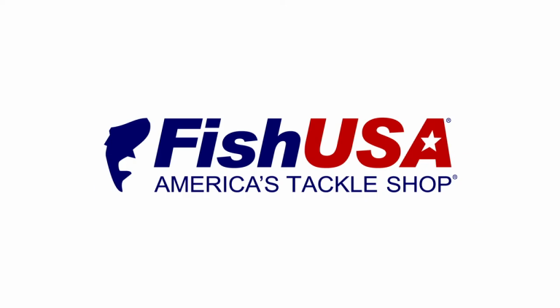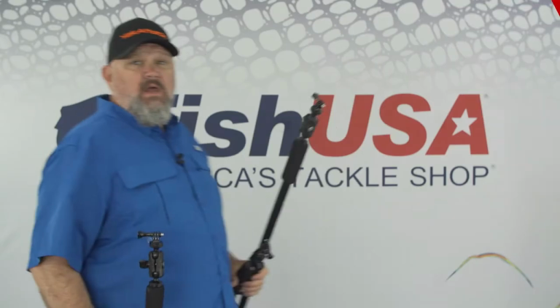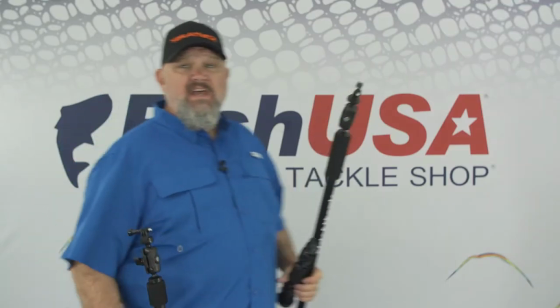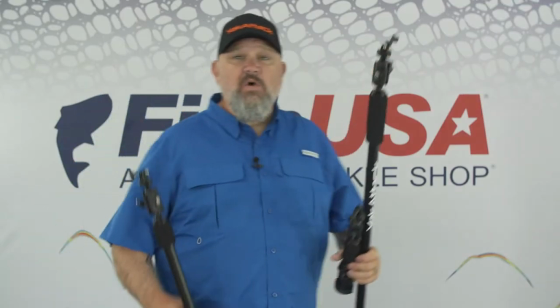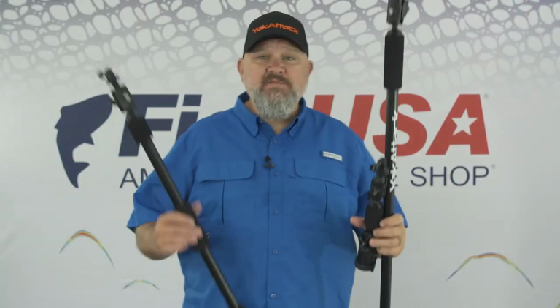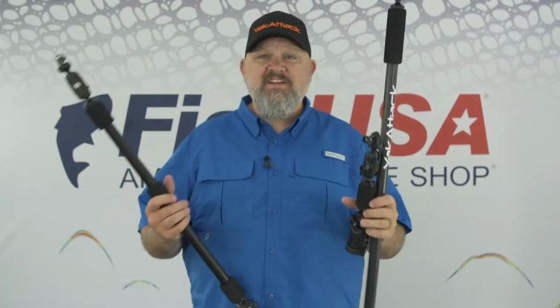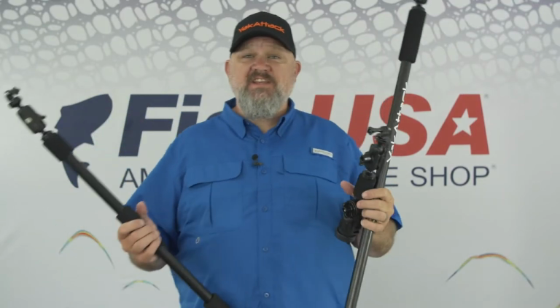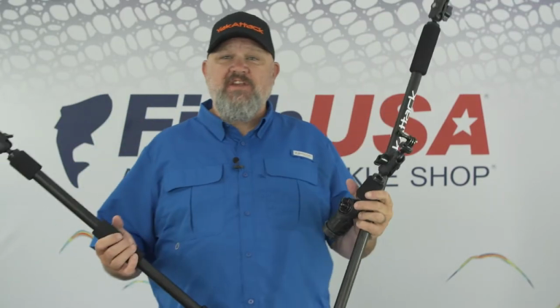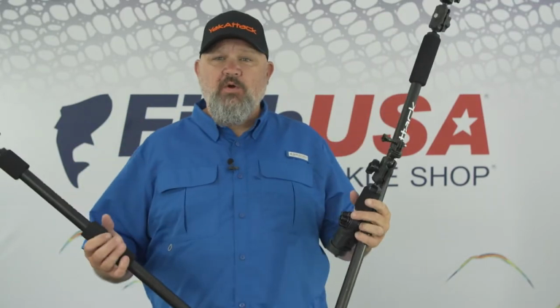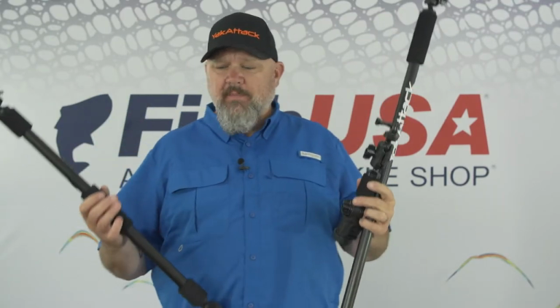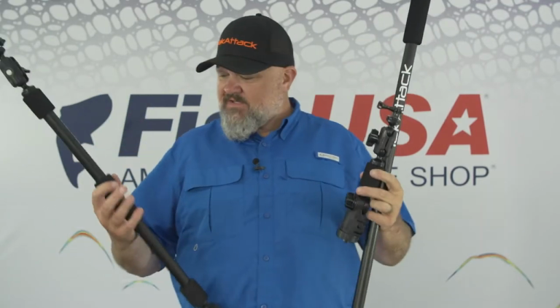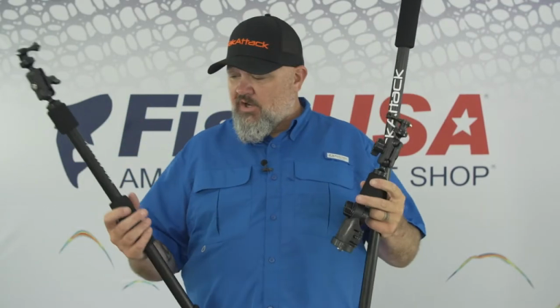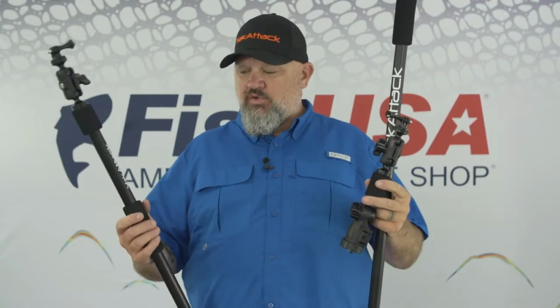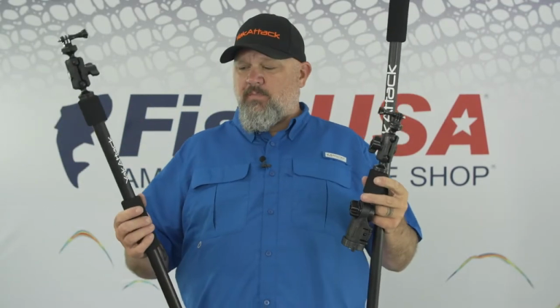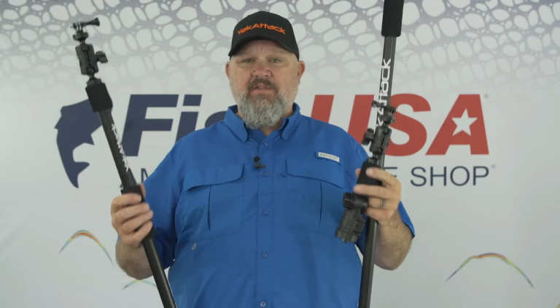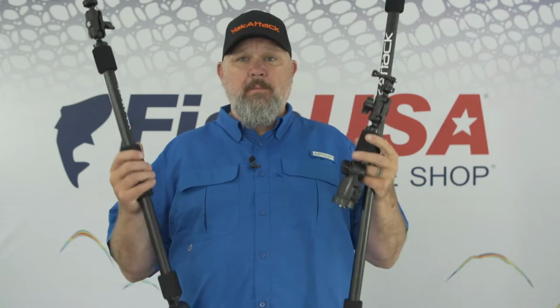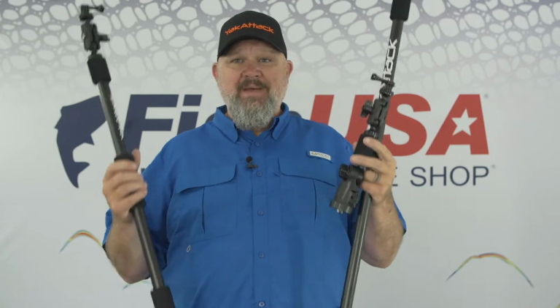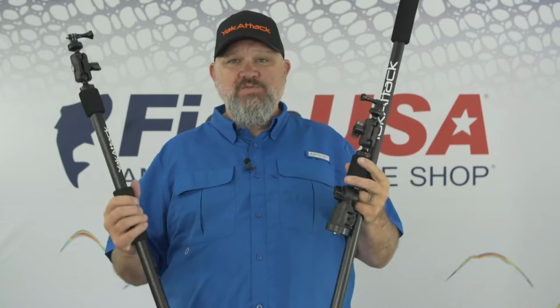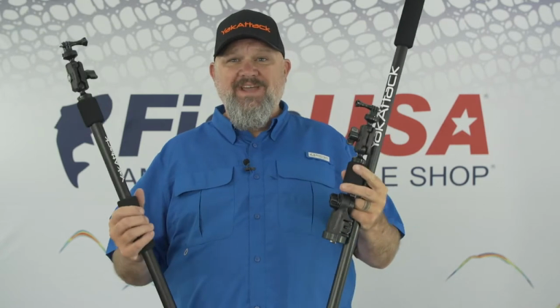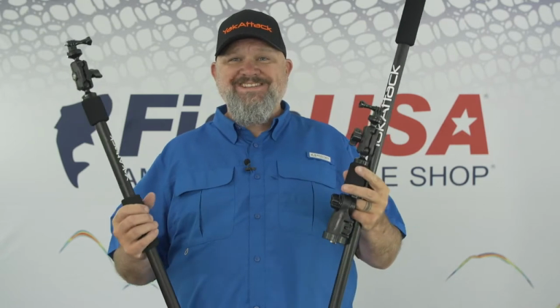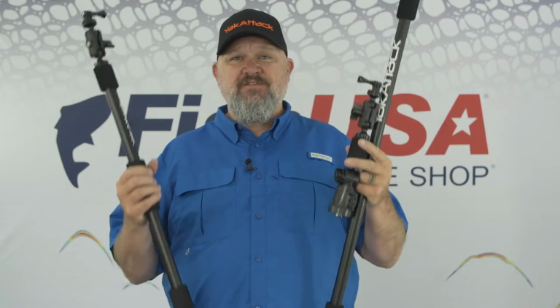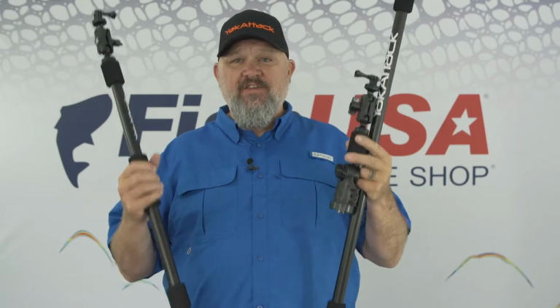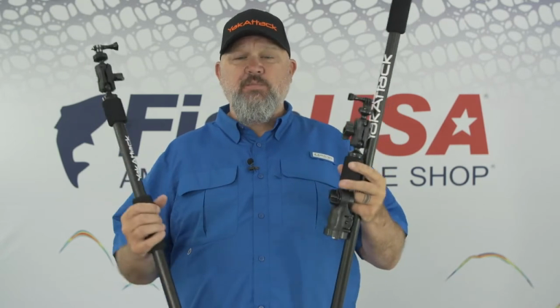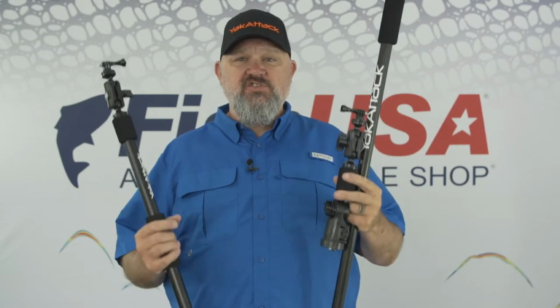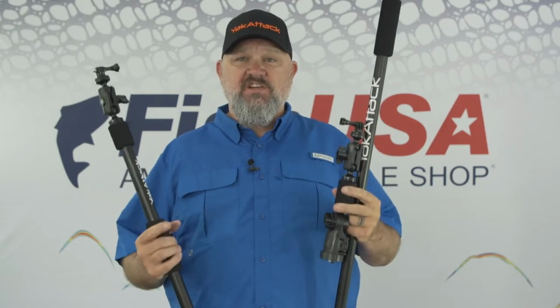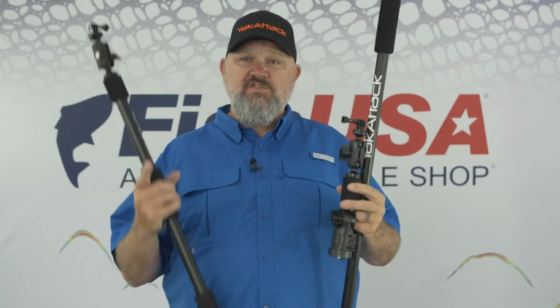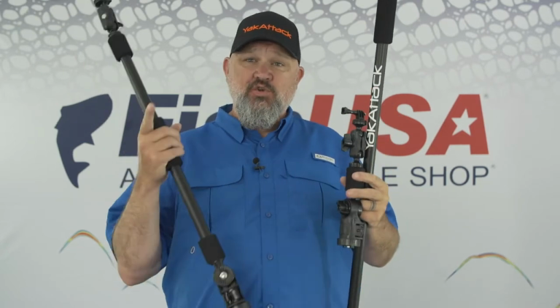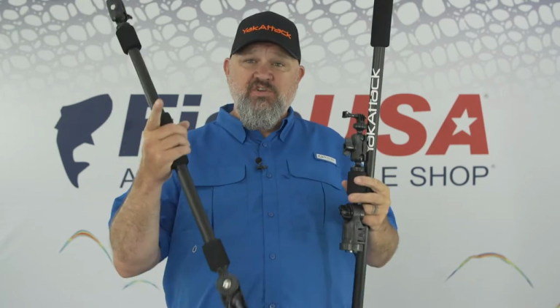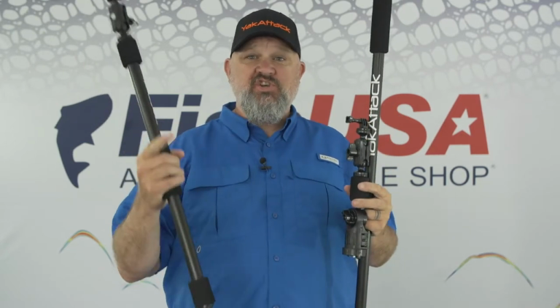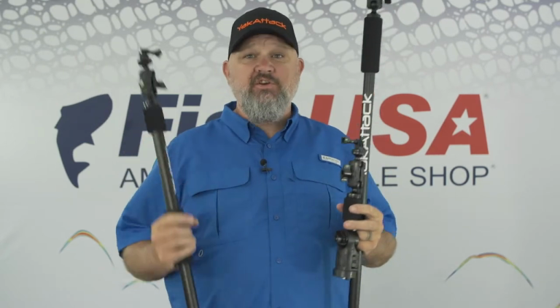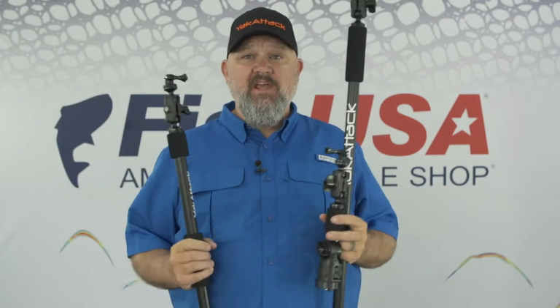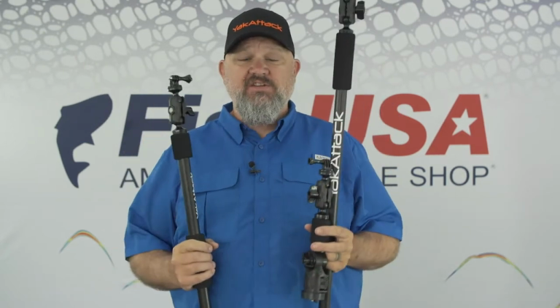Hey guys, welcome to today's video where I'm going to talk to you about the best way to film yourself so you can share your catch.